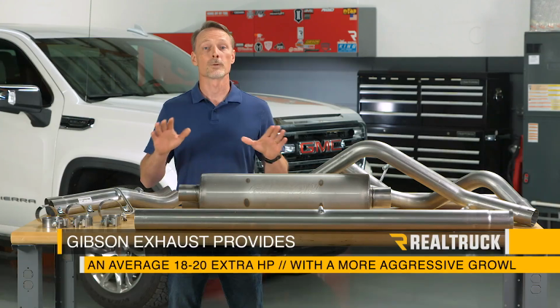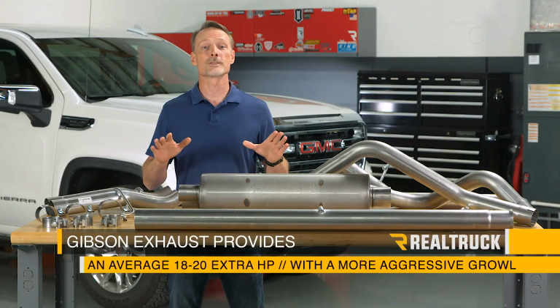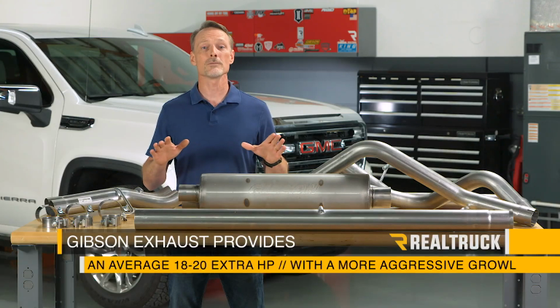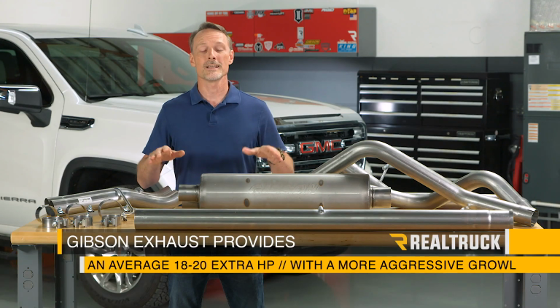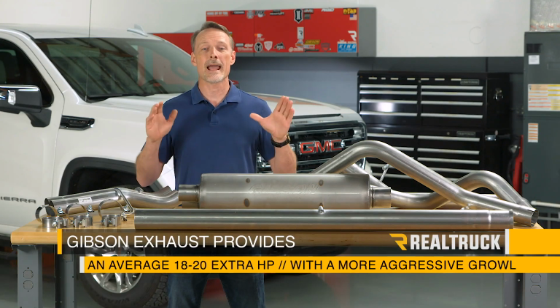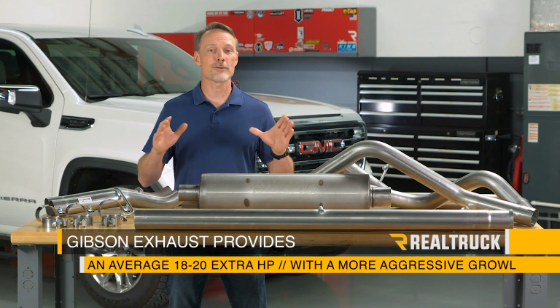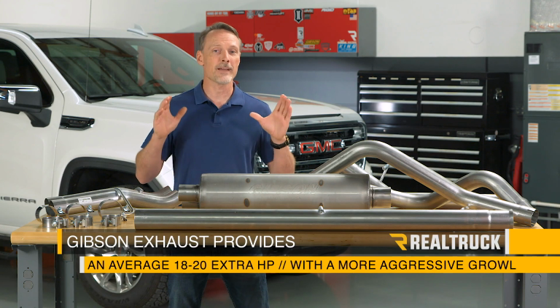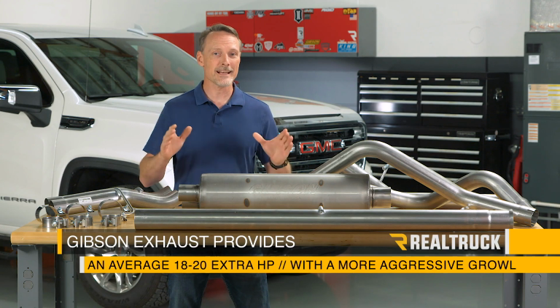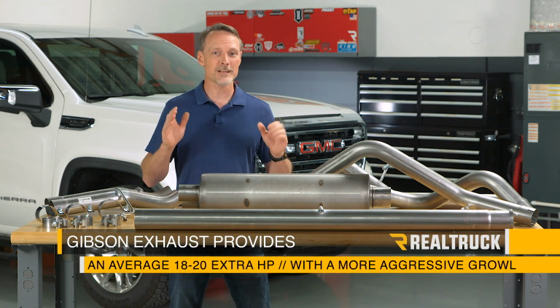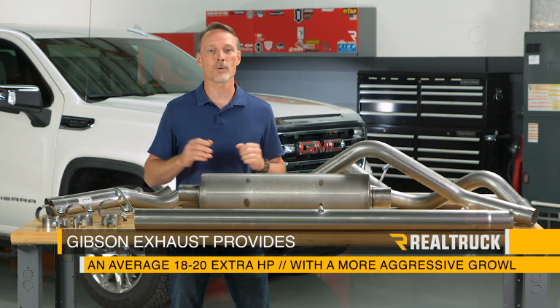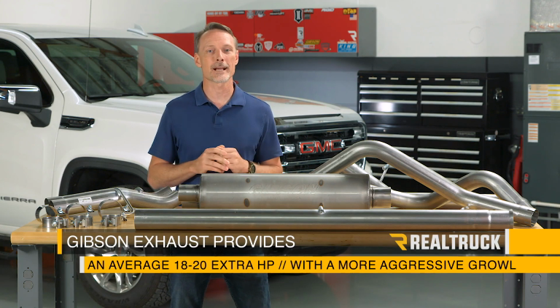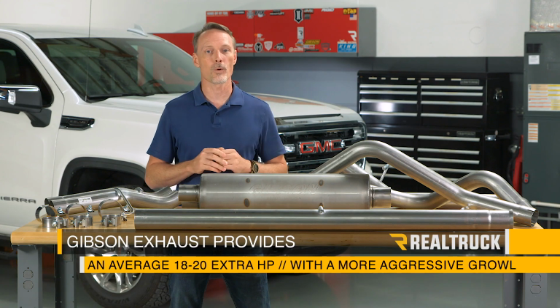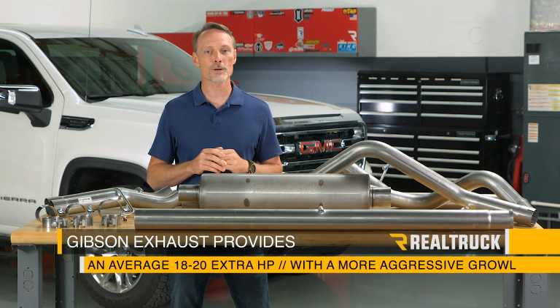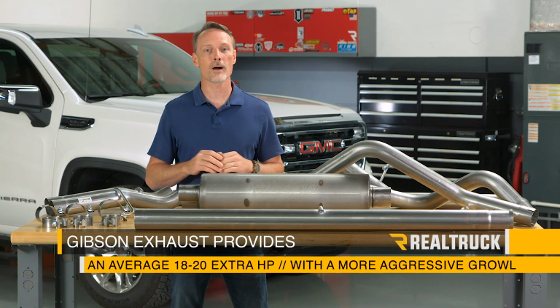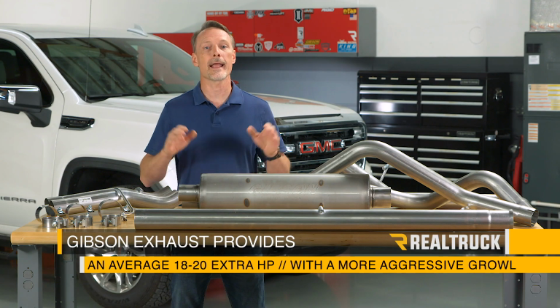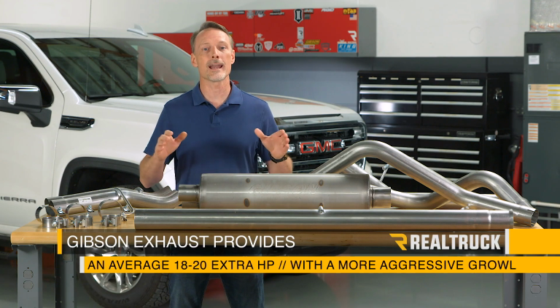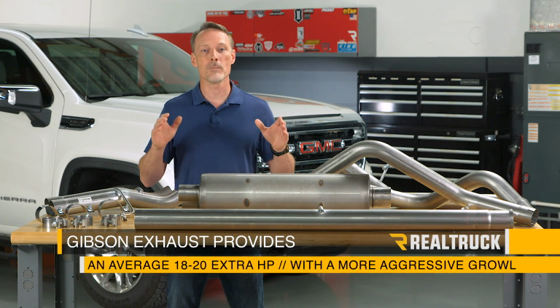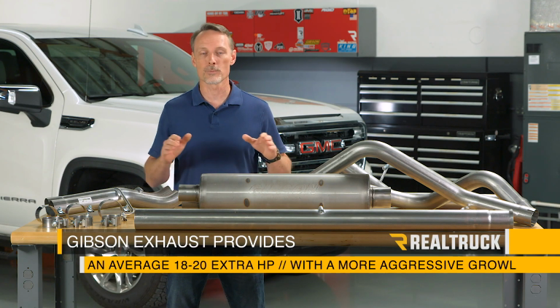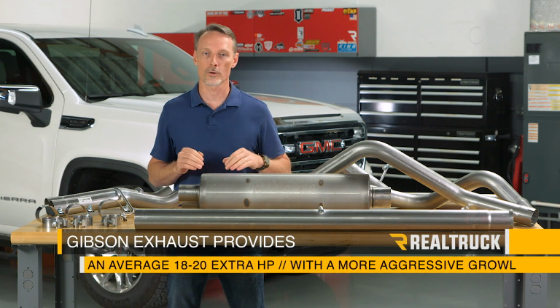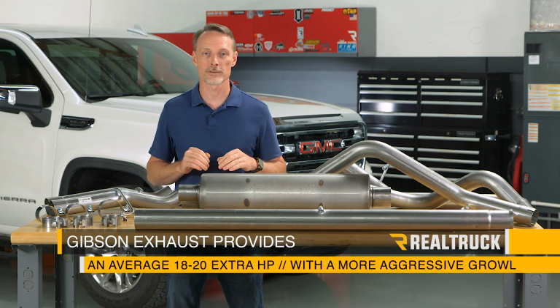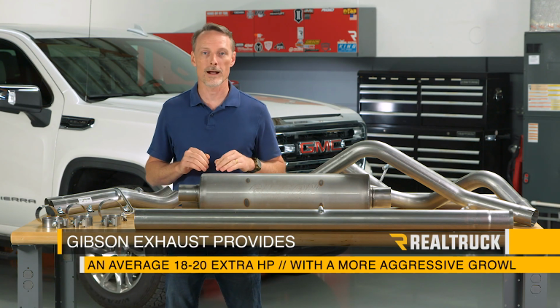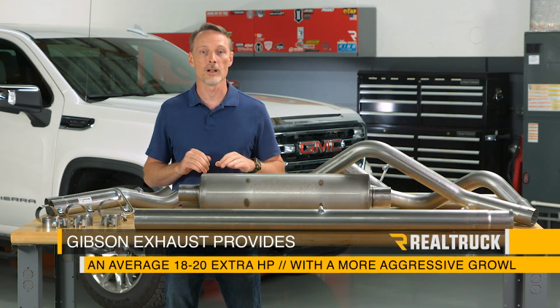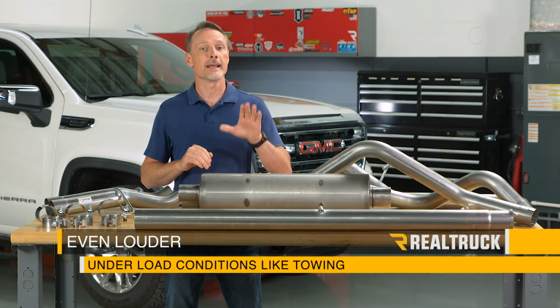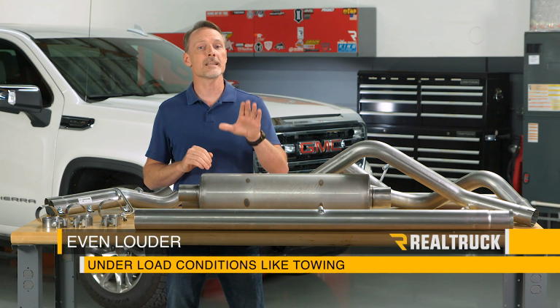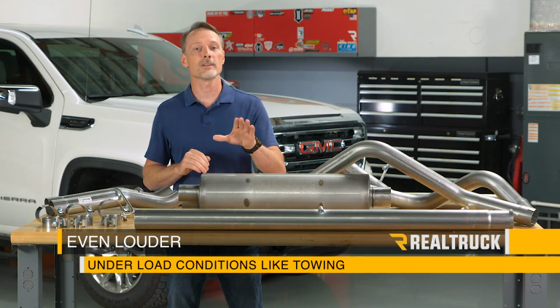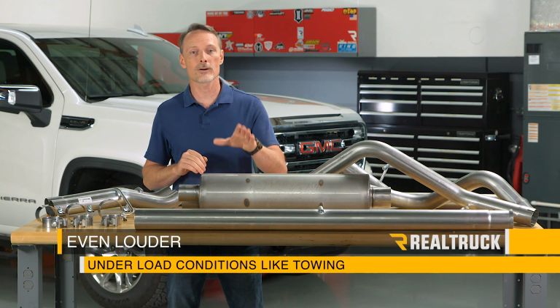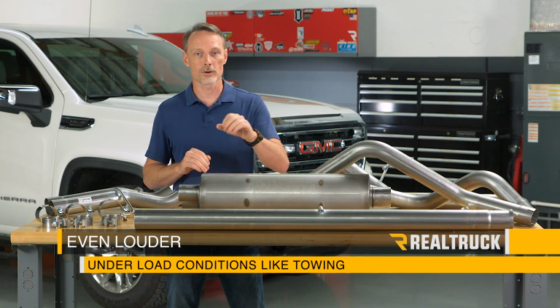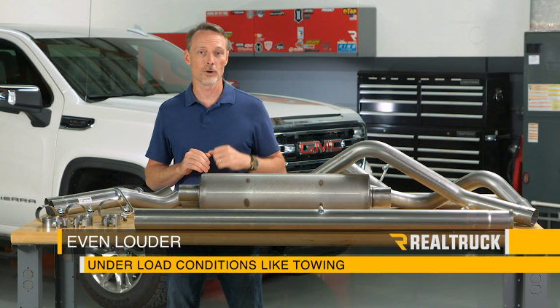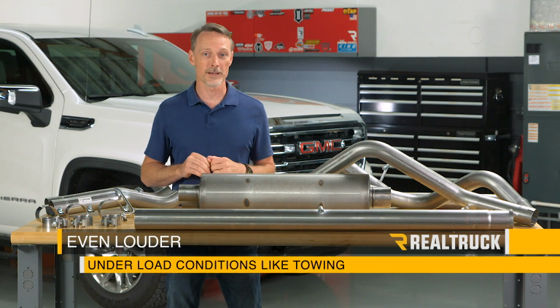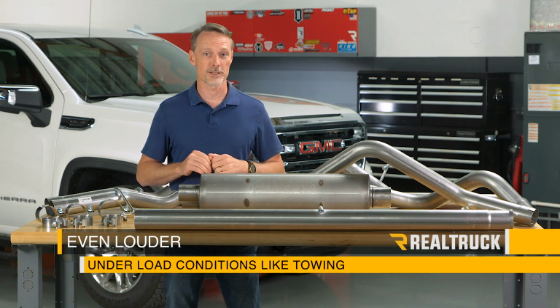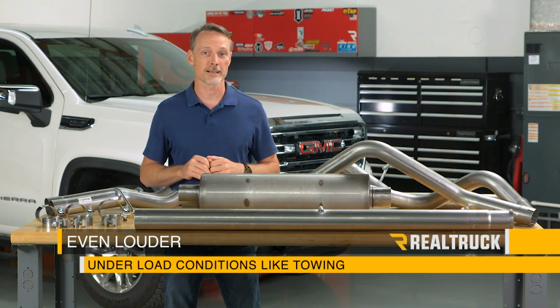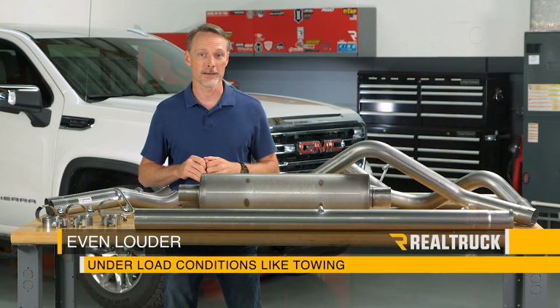The result is an average of 18 to 20 extra horsepower and a much more aggressive growl. And it's even louder under low conditions like towing.